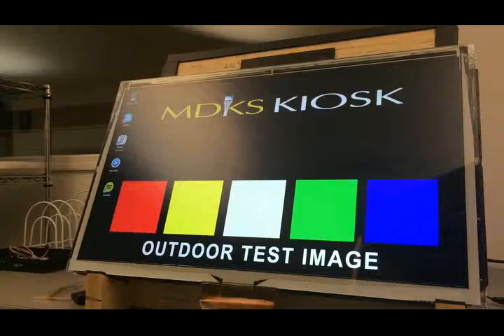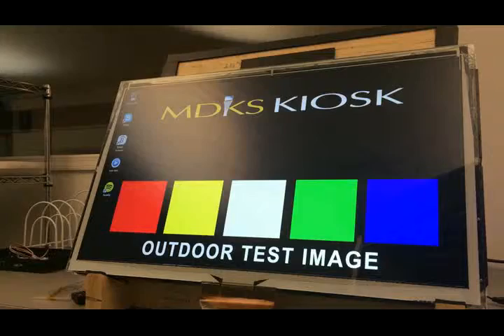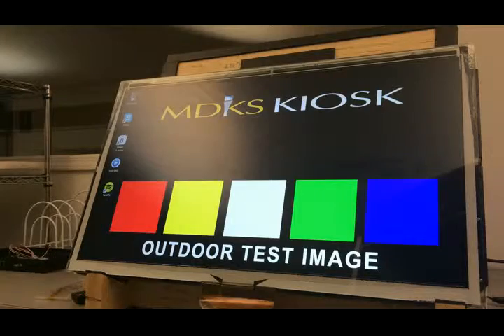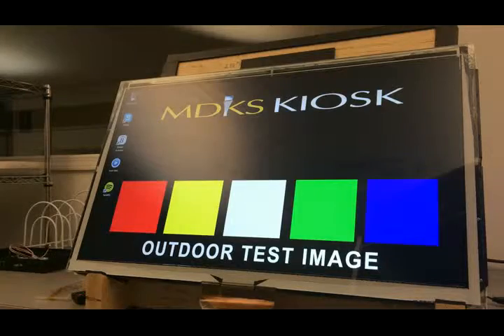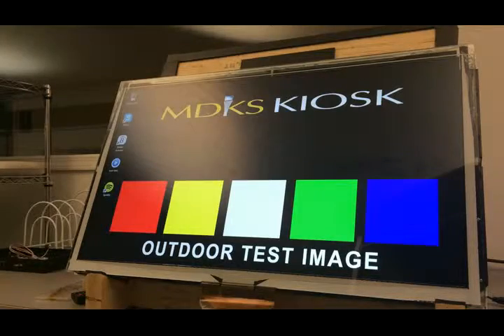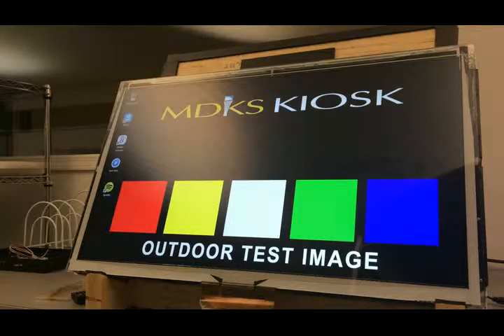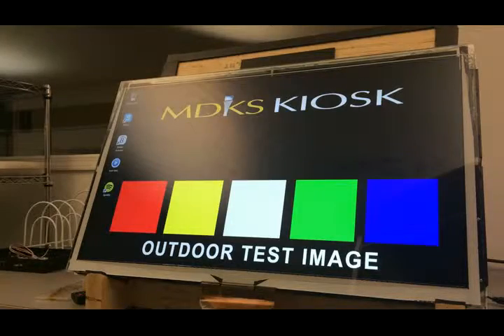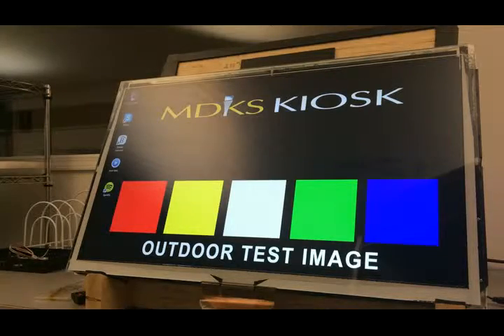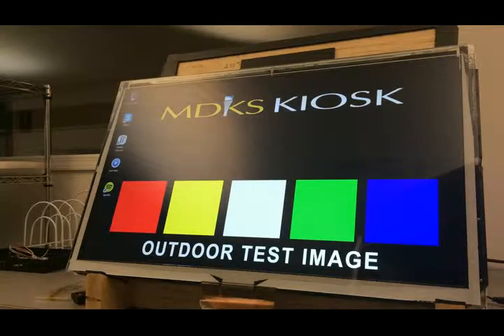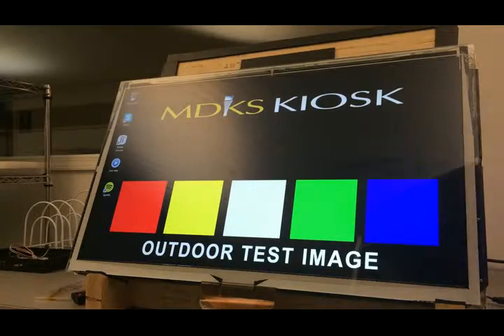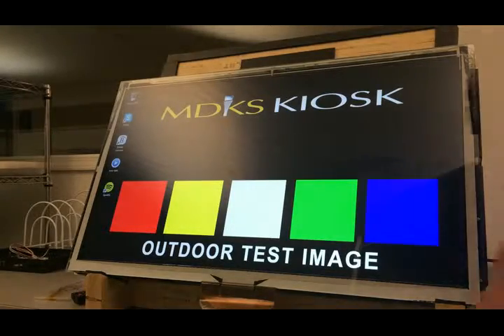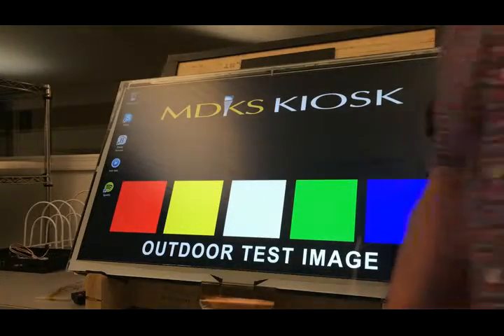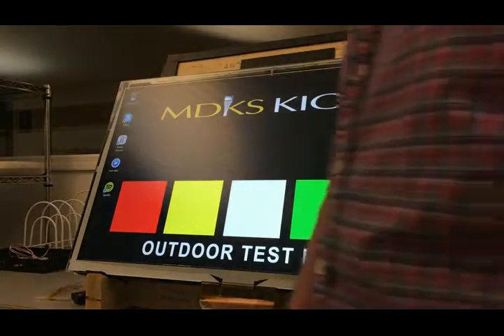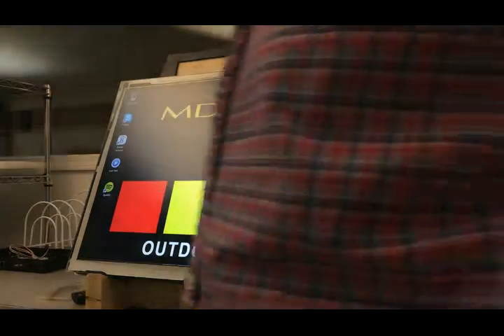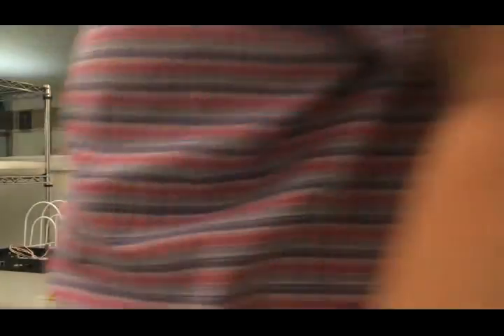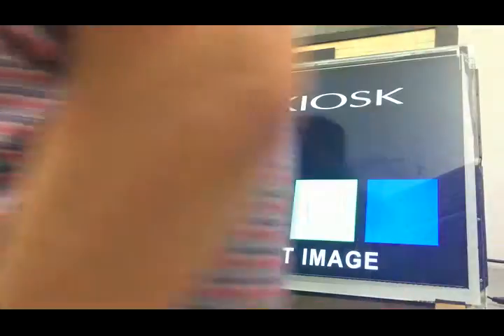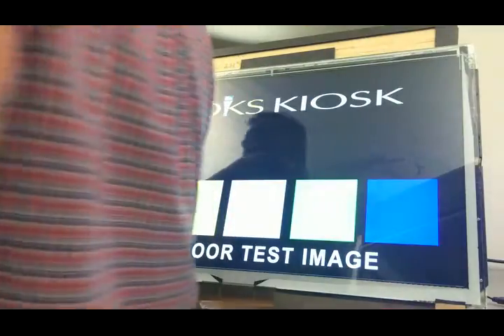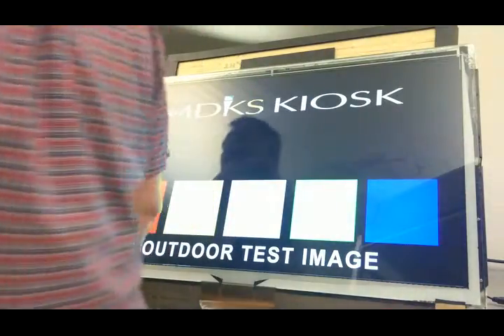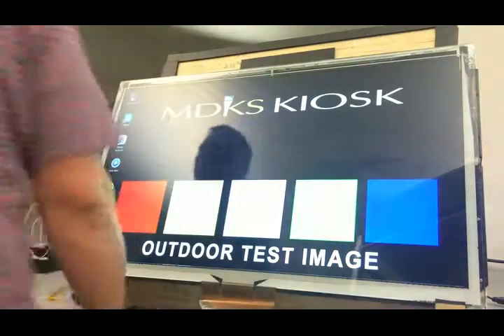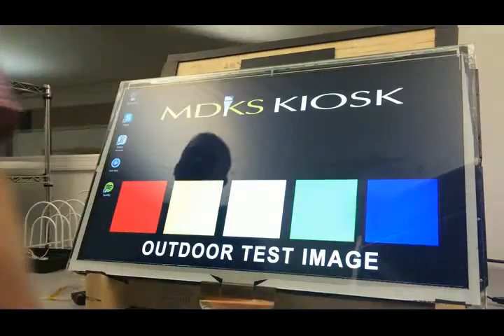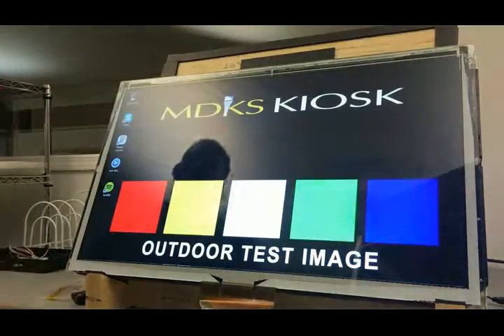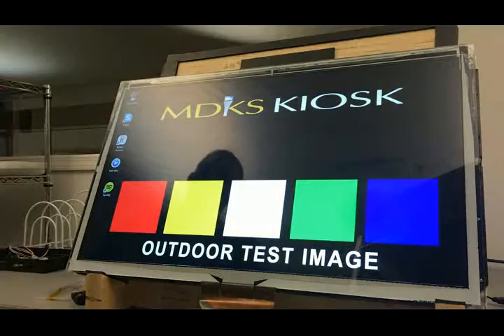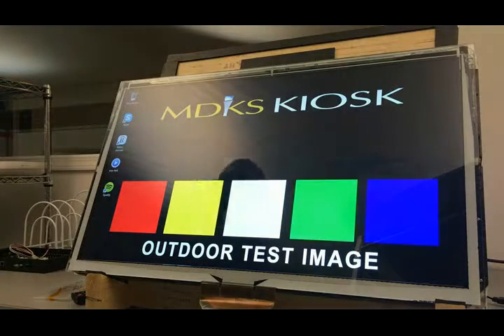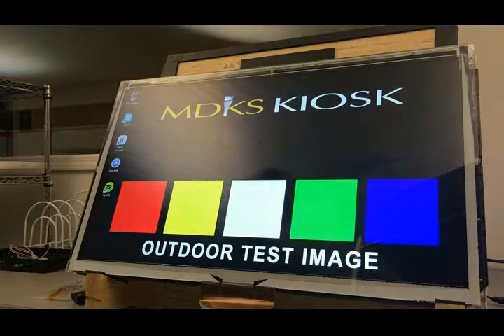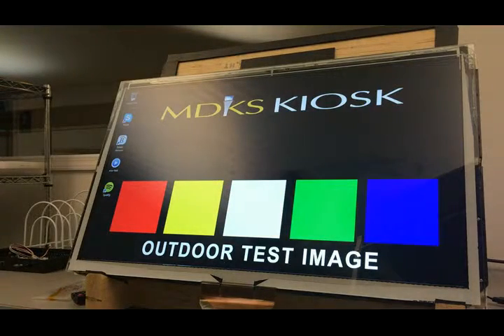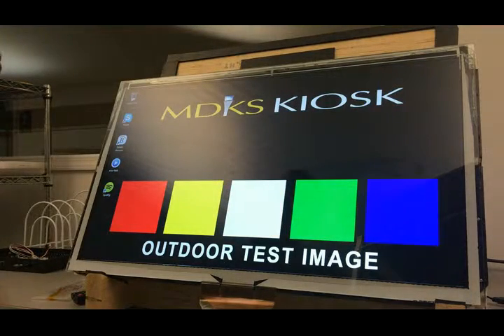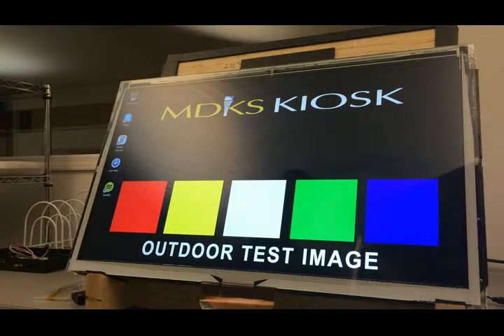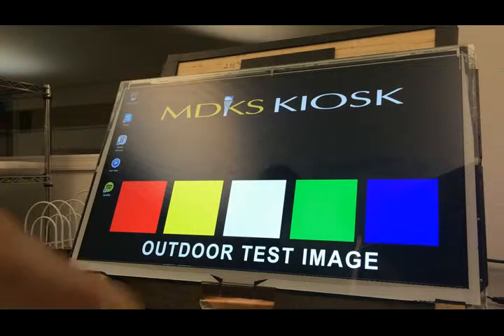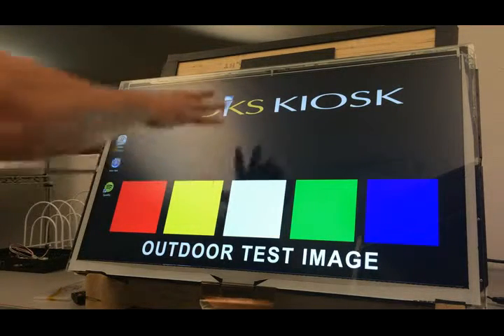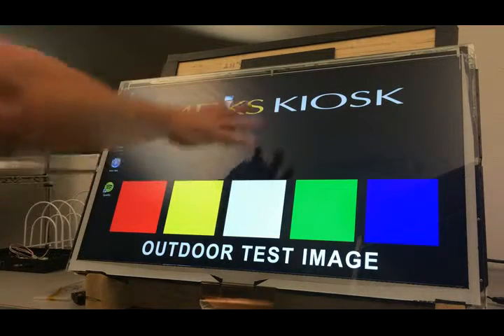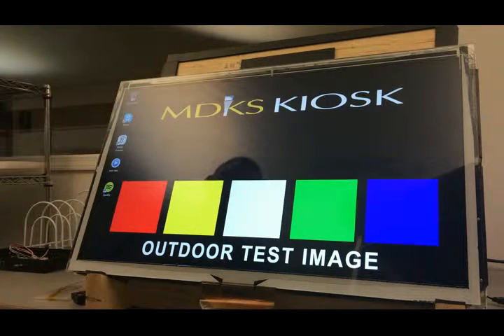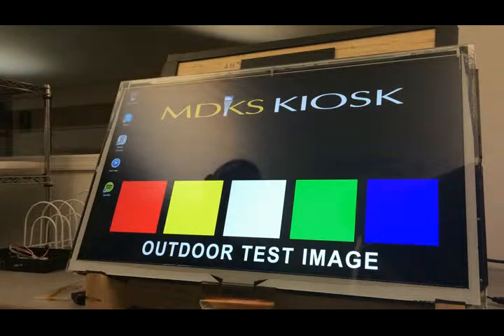Hey guys, this is Kelly Small, owner of MDKS and Clearbond Displays. We're in the bonding department and we're looking at the PCAP here.